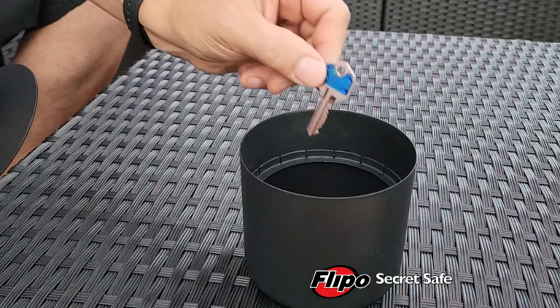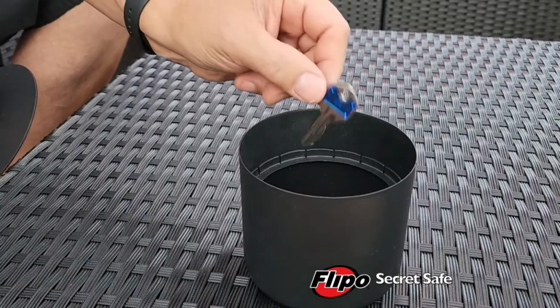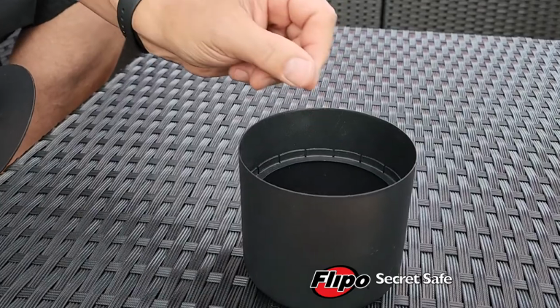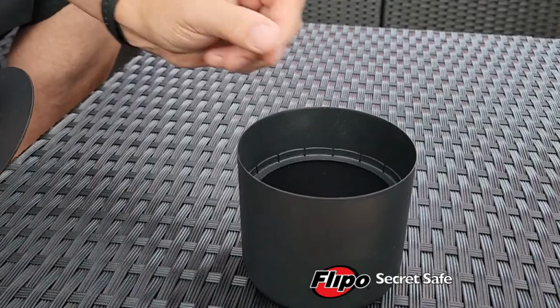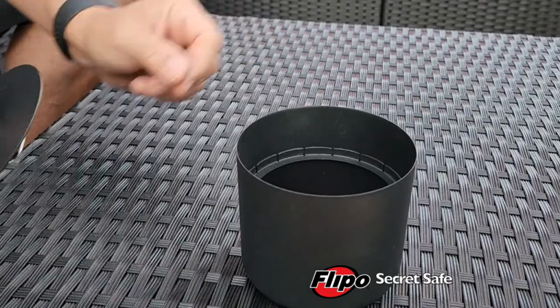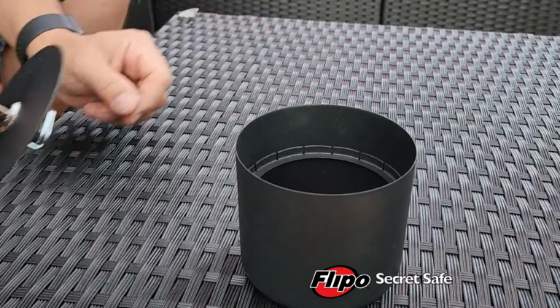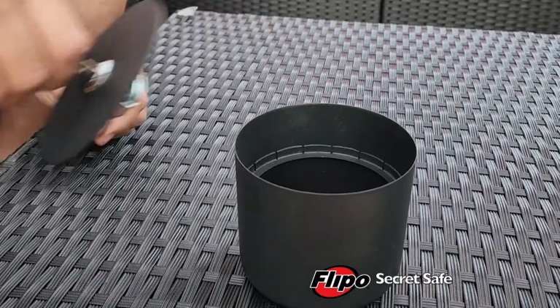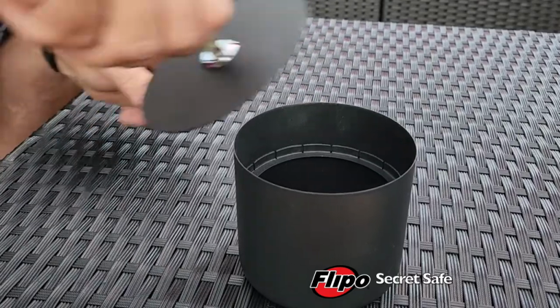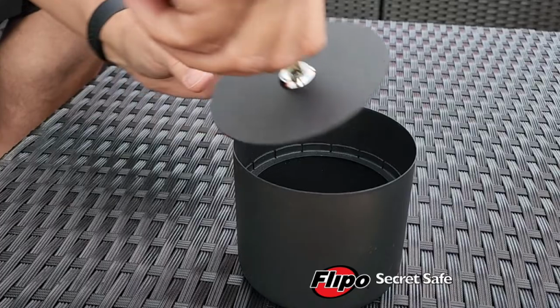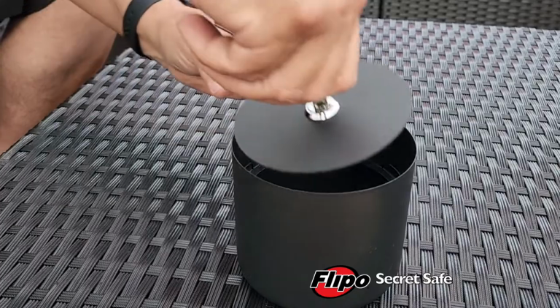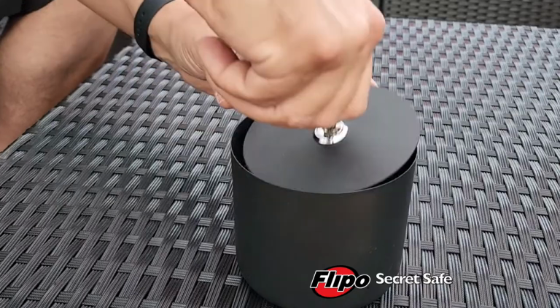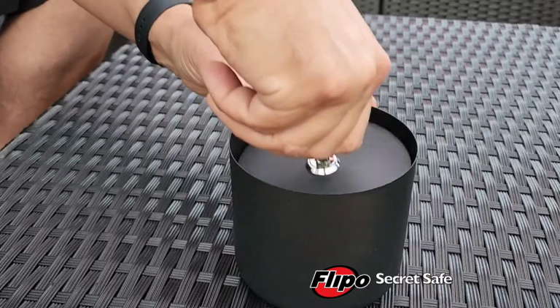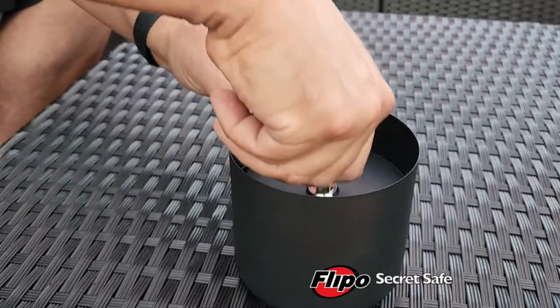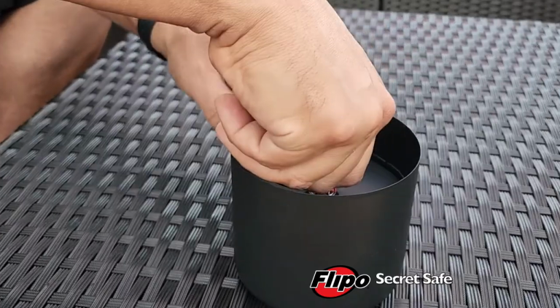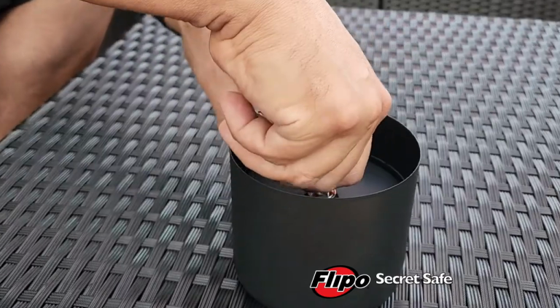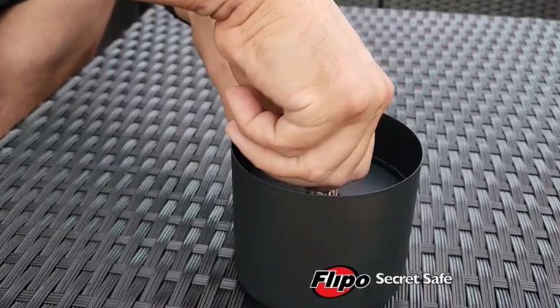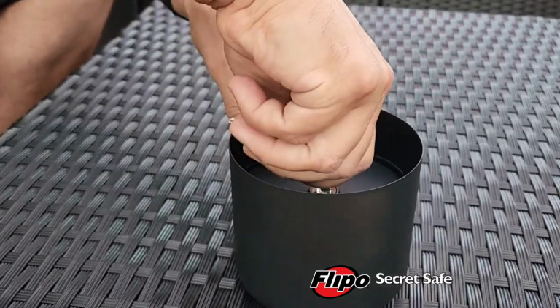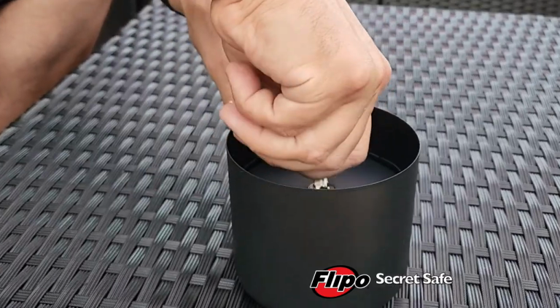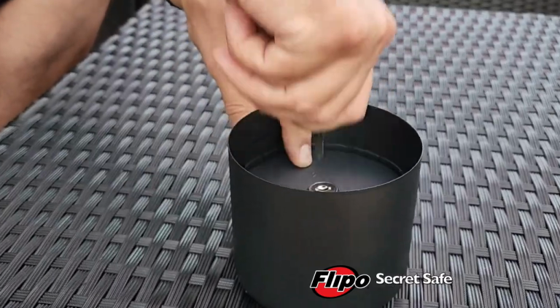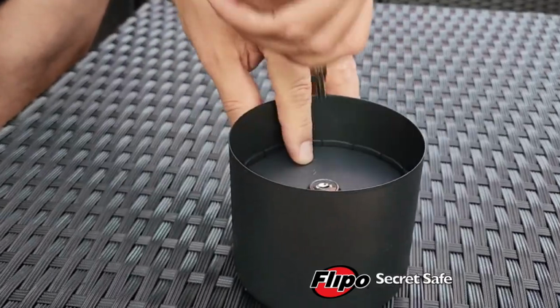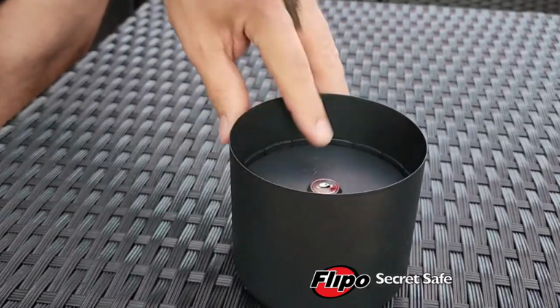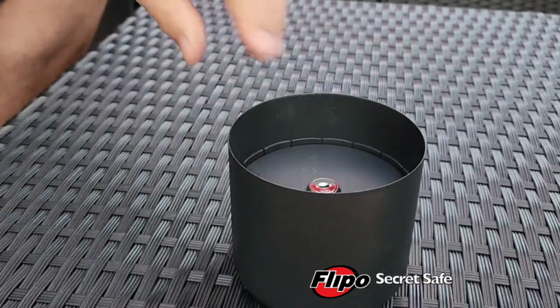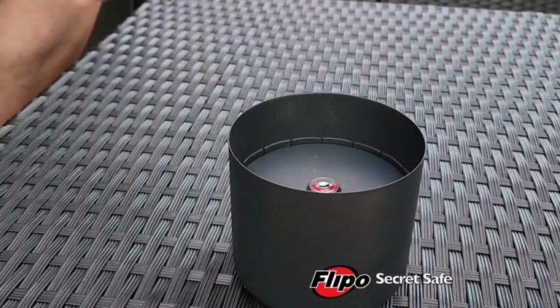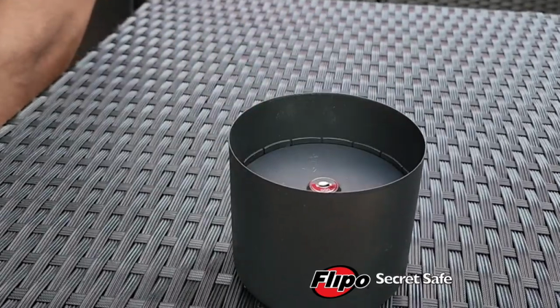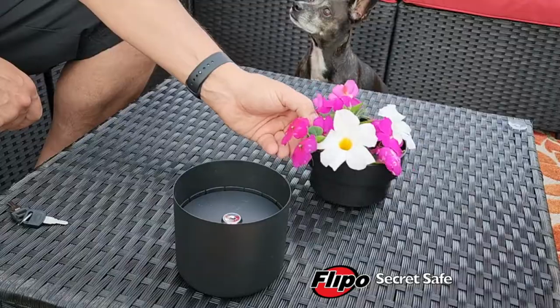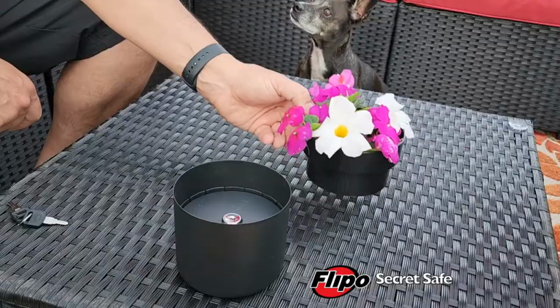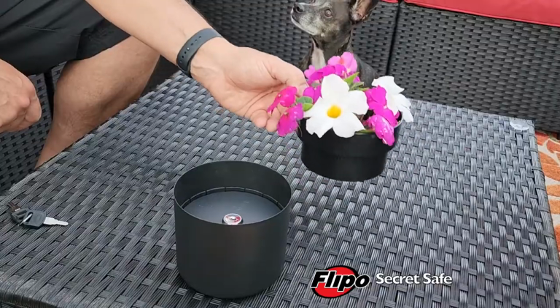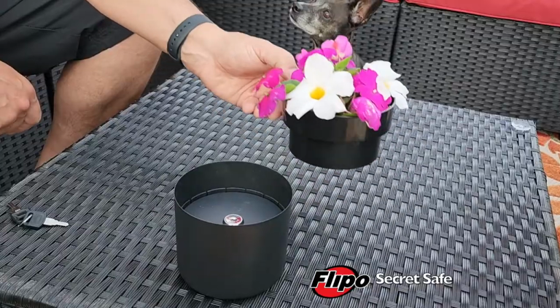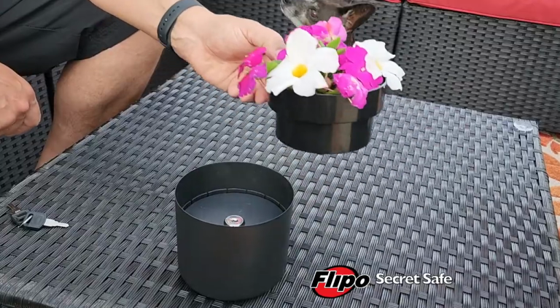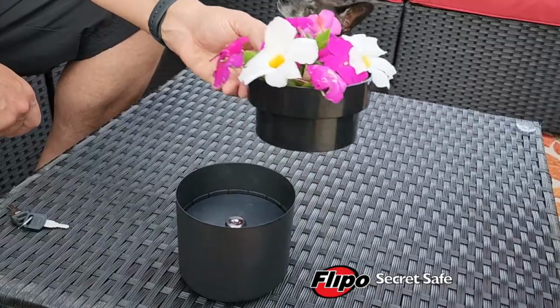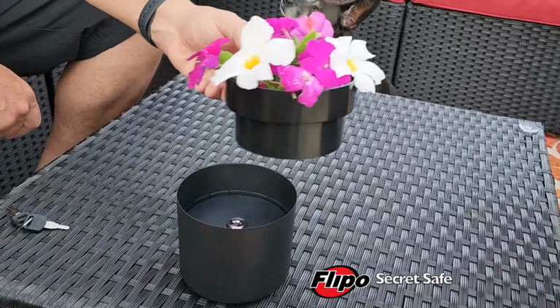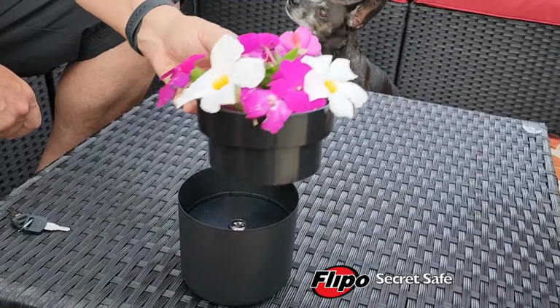The Secret Safe Flower Pot provides the perfect hiding place for your valuables.